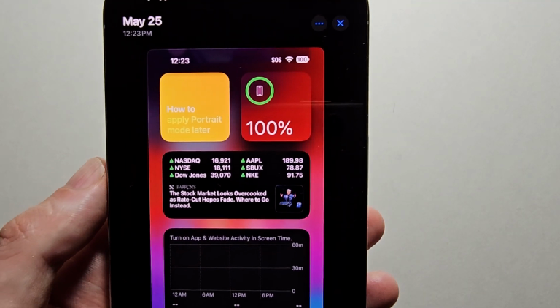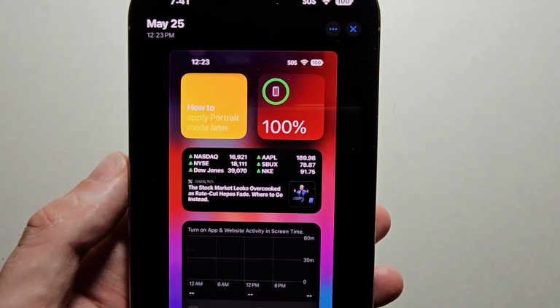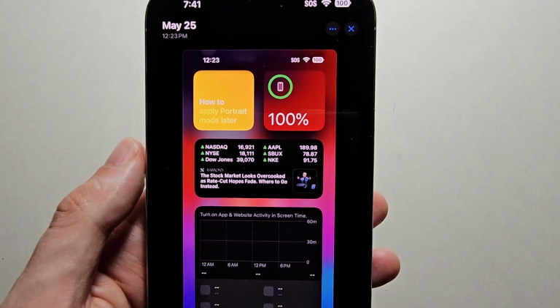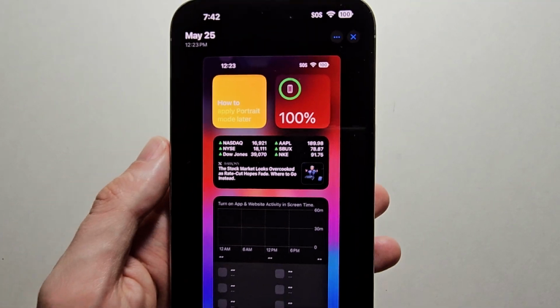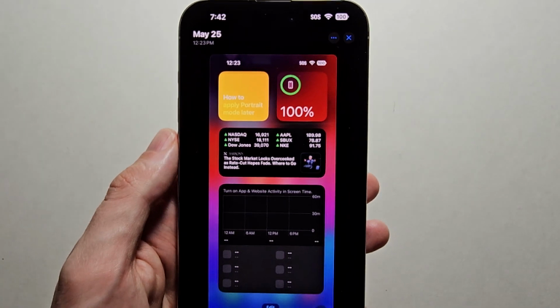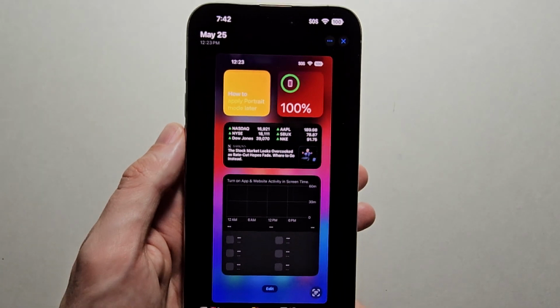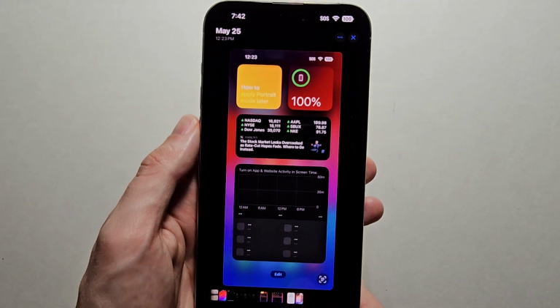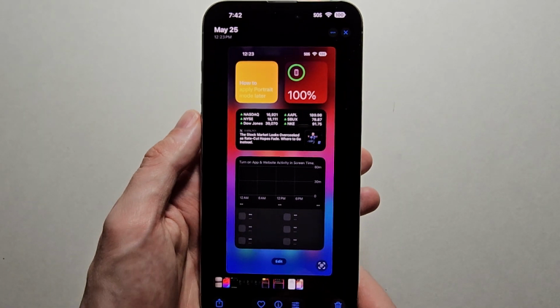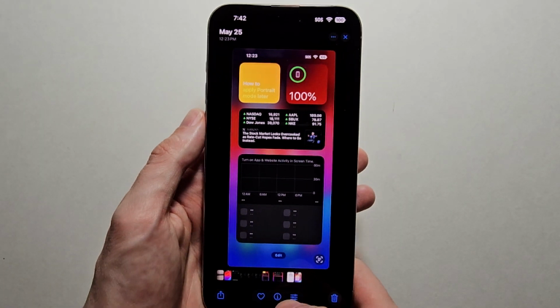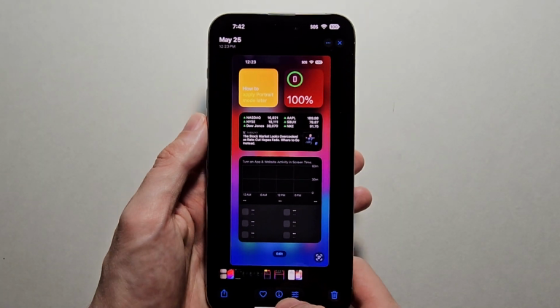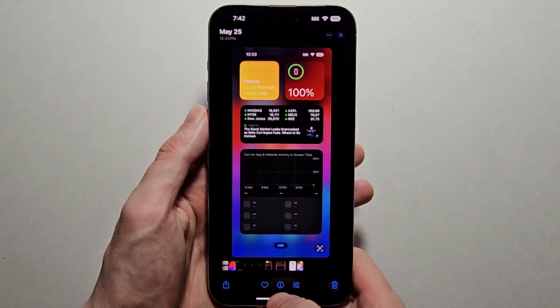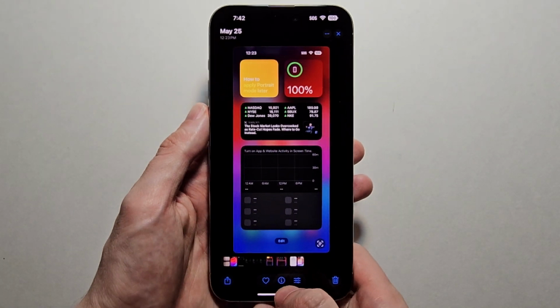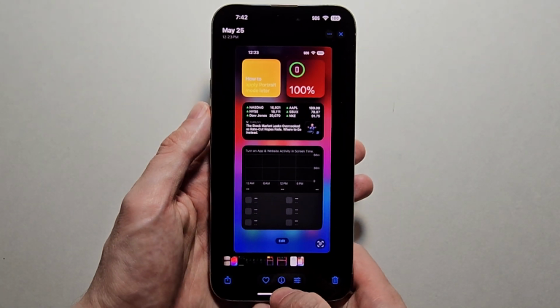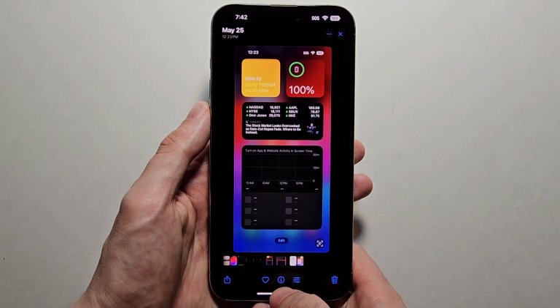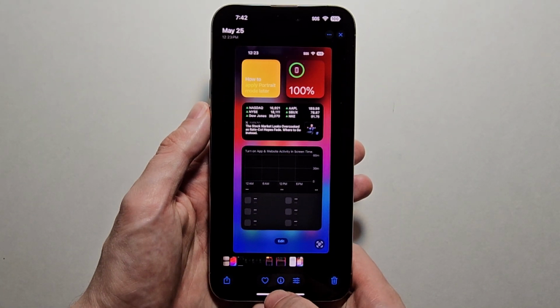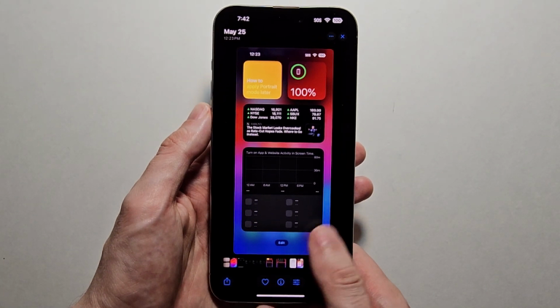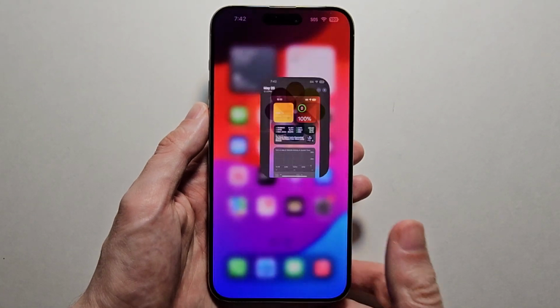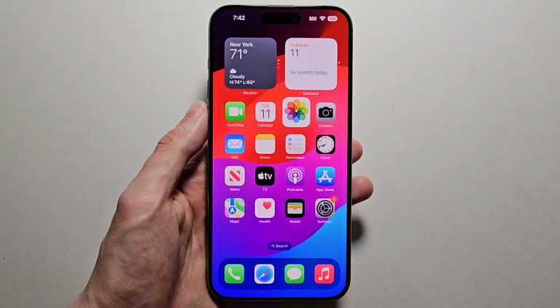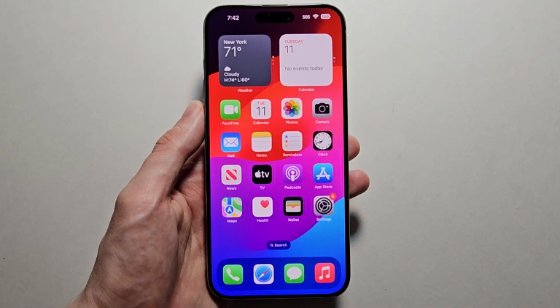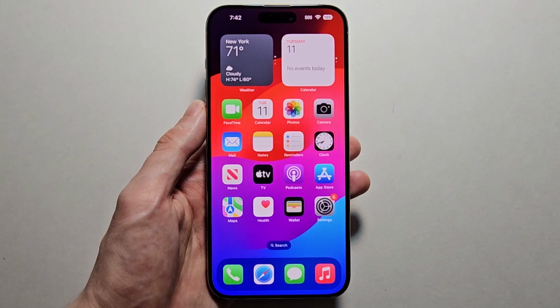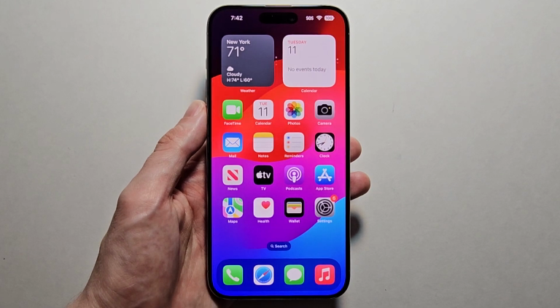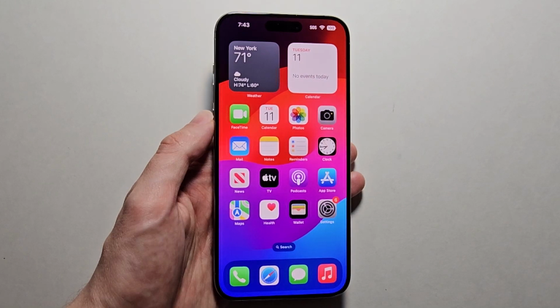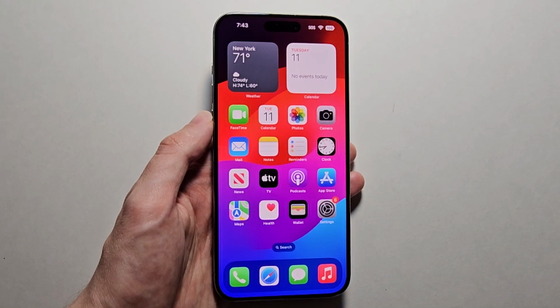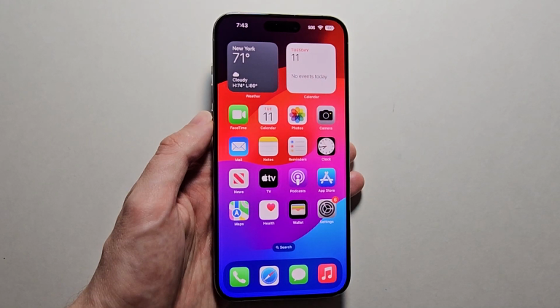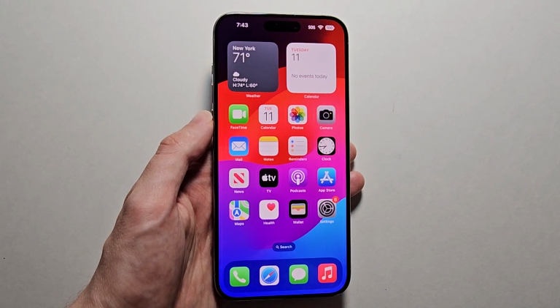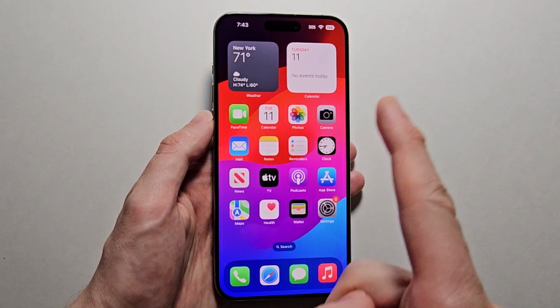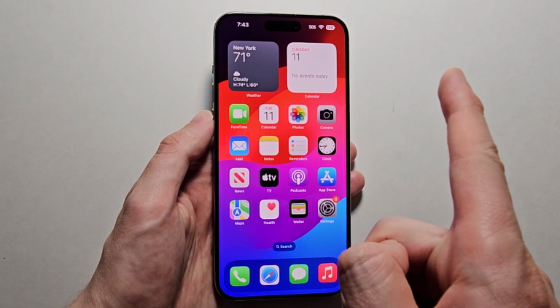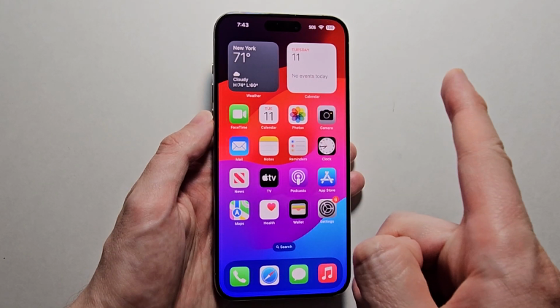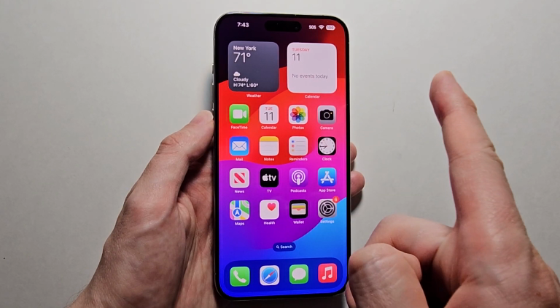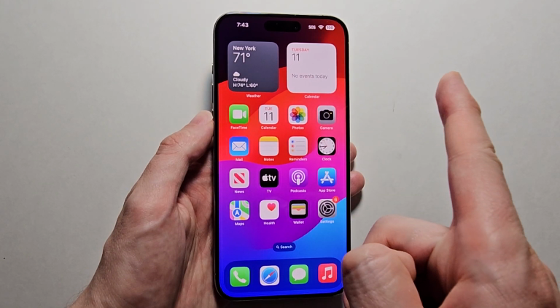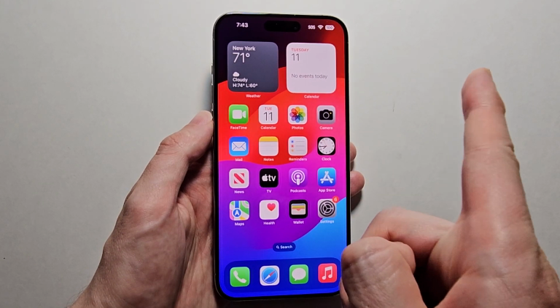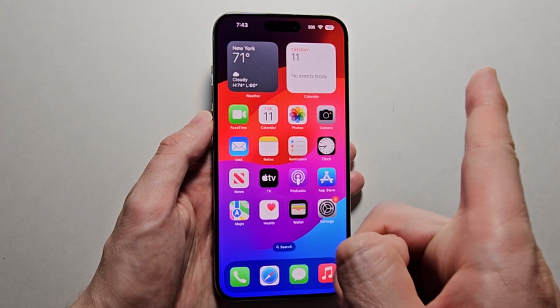If you want to take this one step further and put apps in a hidden folder, then press the video in the top right.